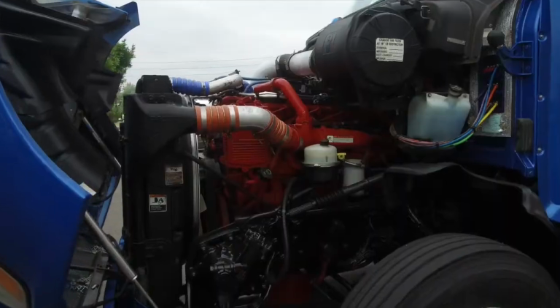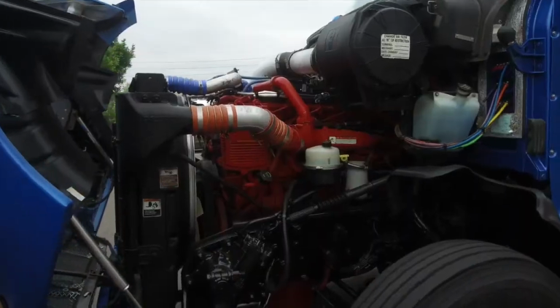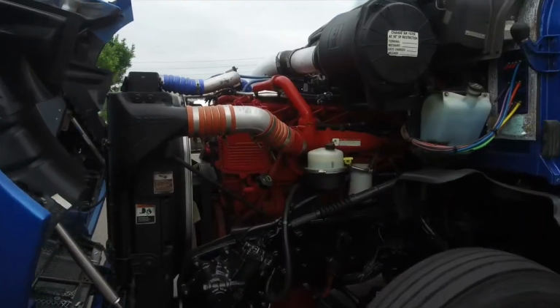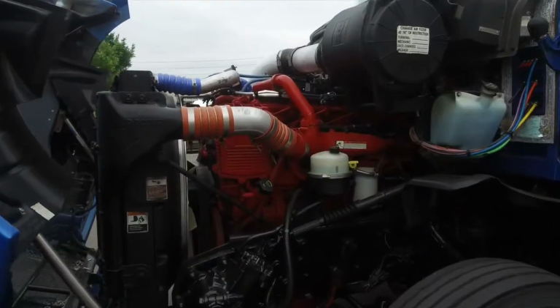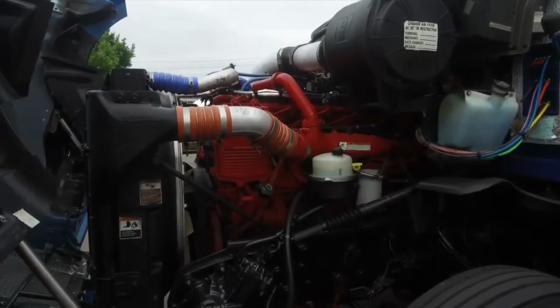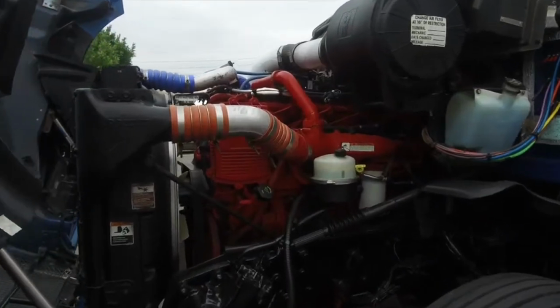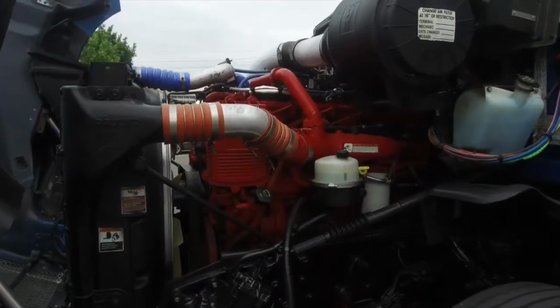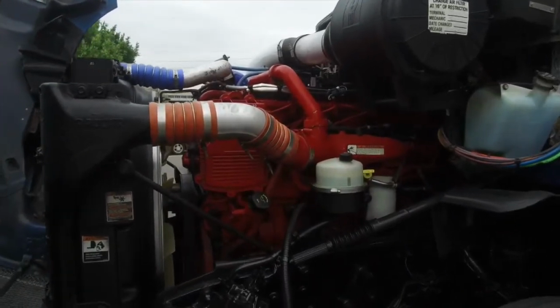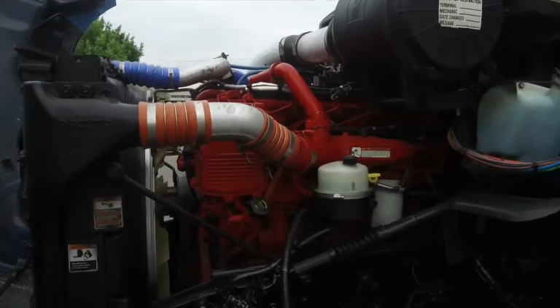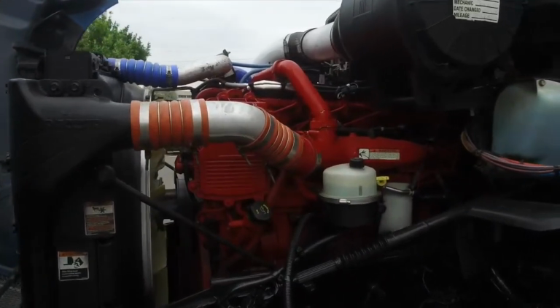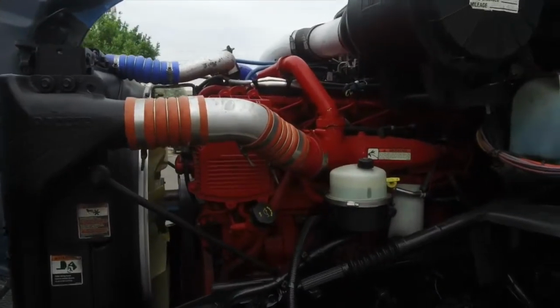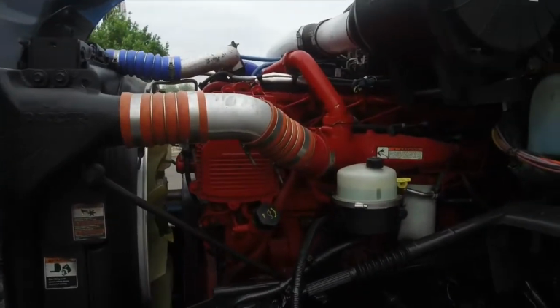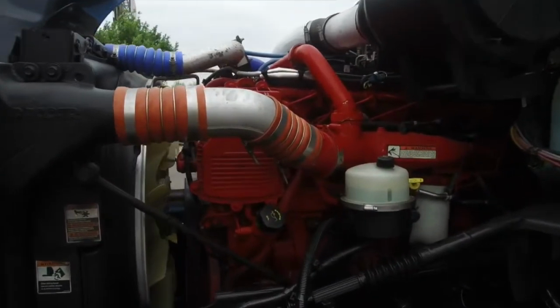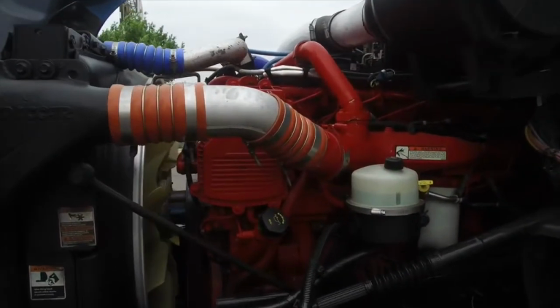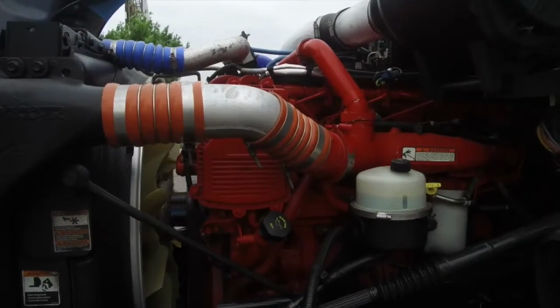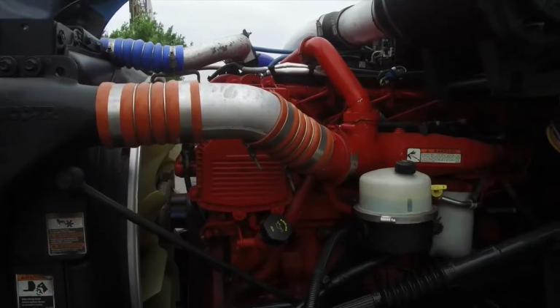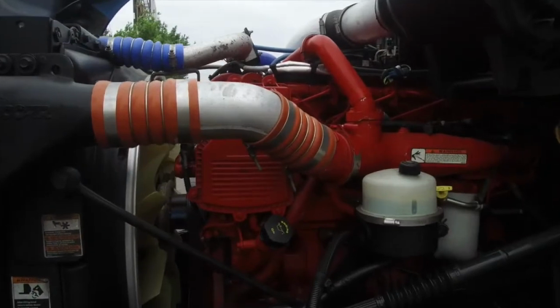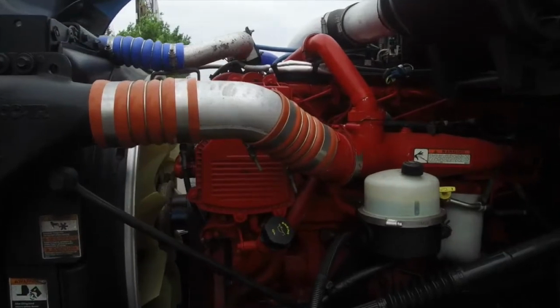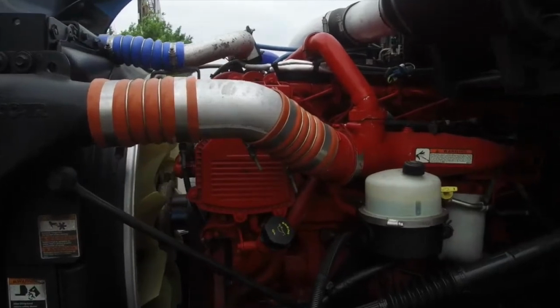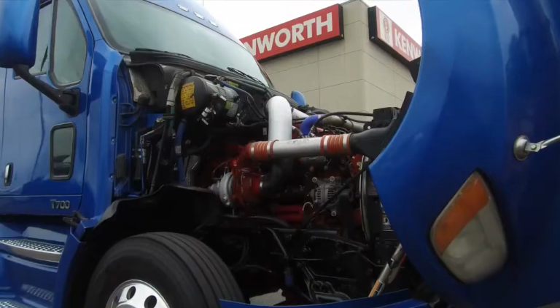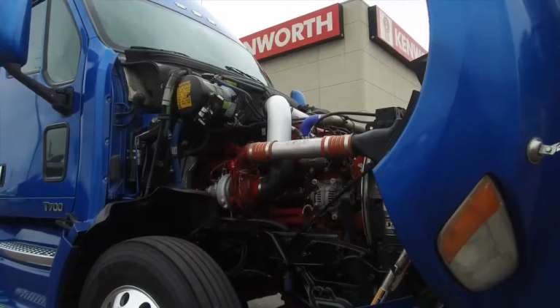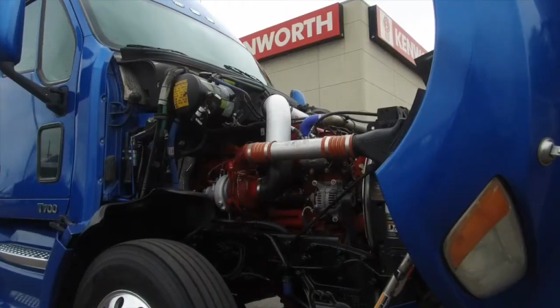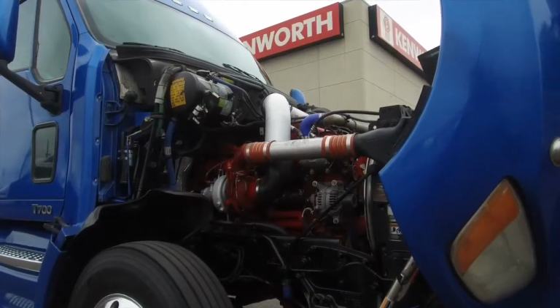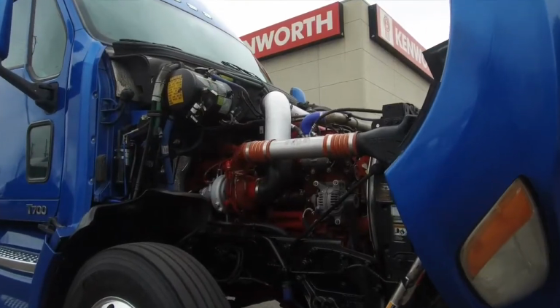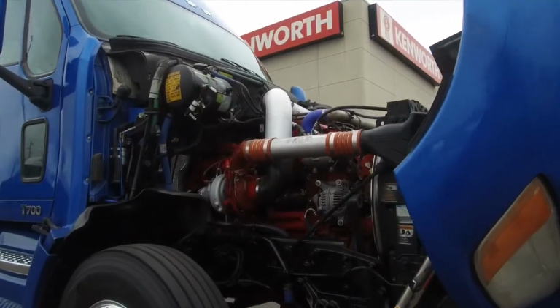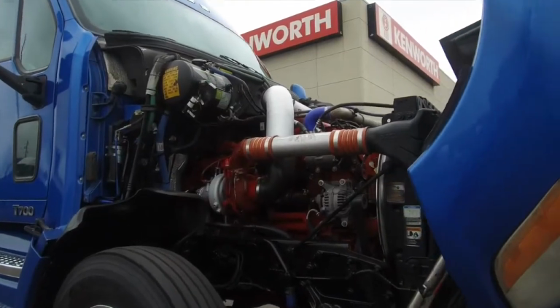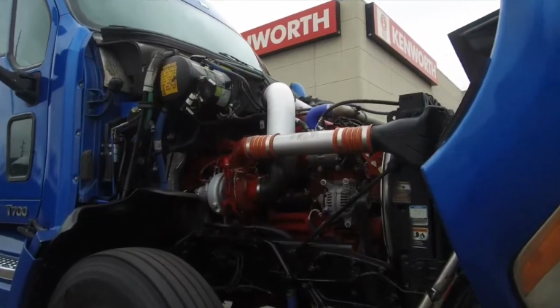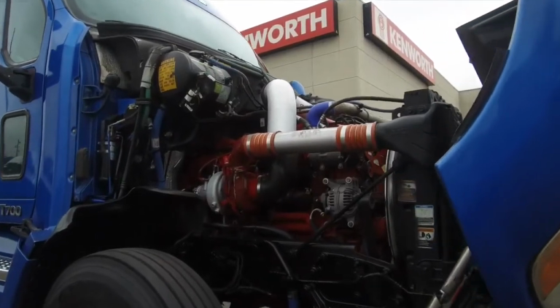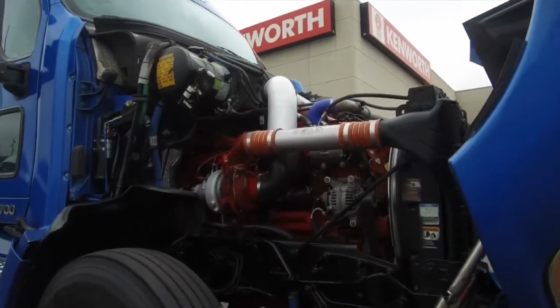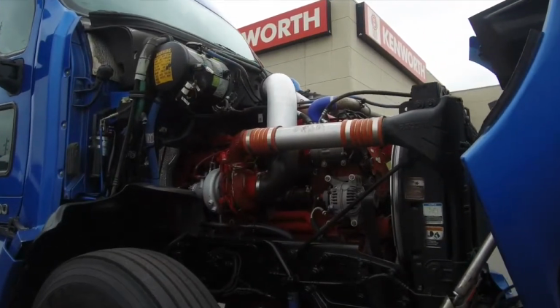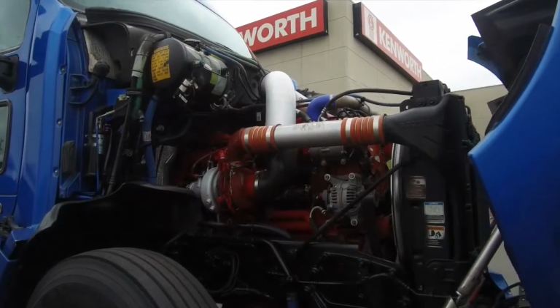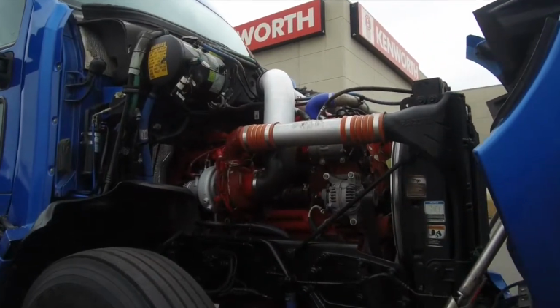Let's take a look under the hood — a Cummins ISX 15 engine with that 13 speed transmission.